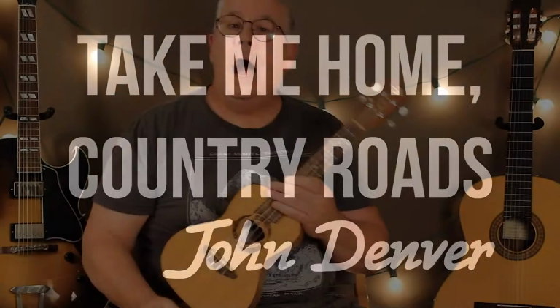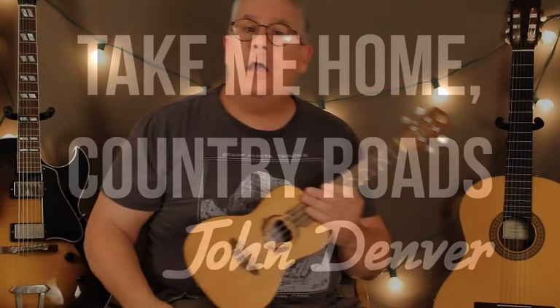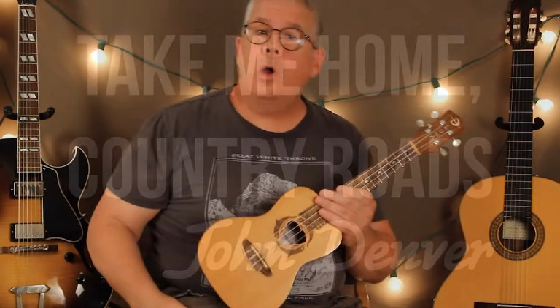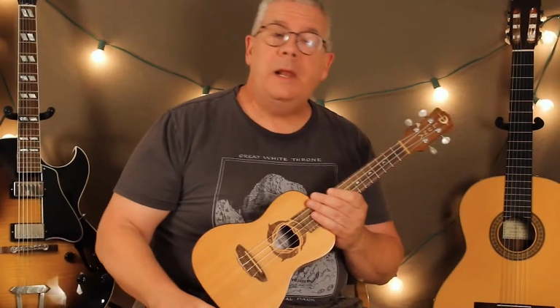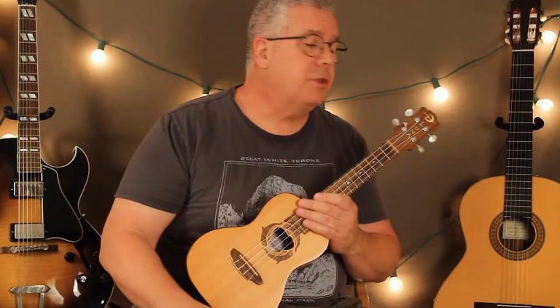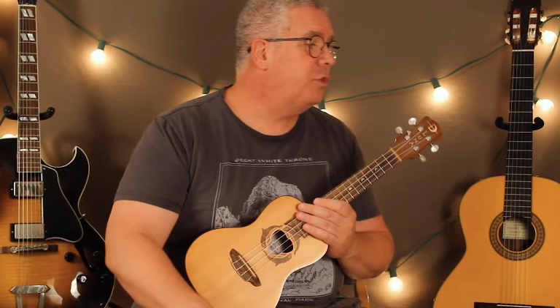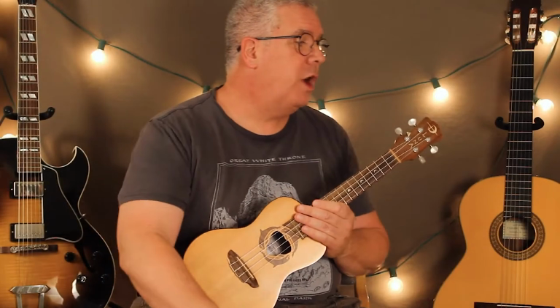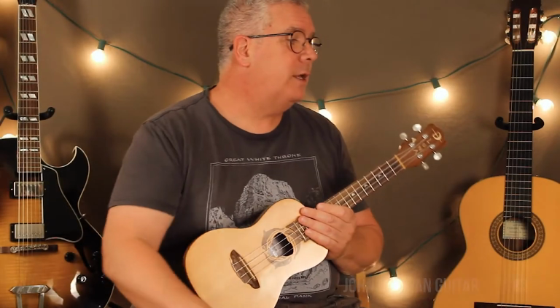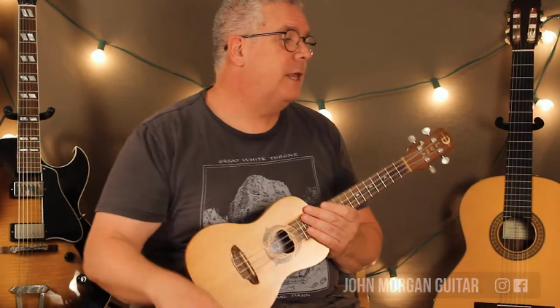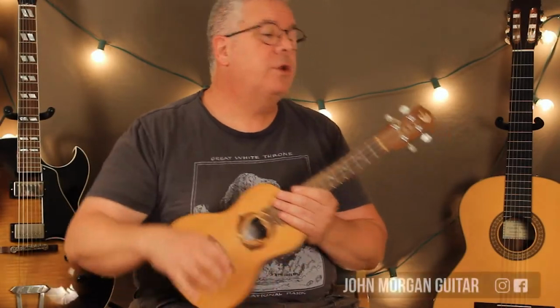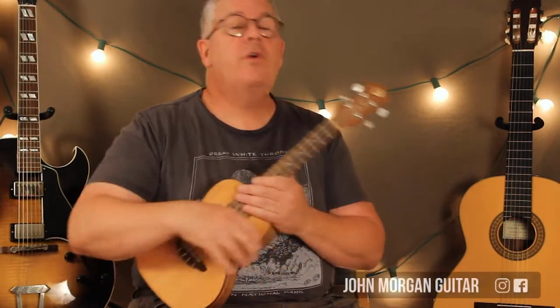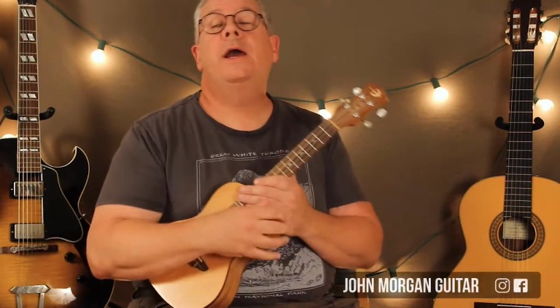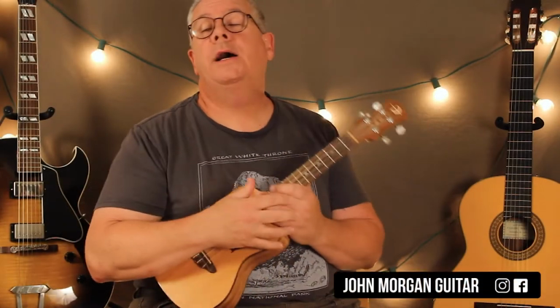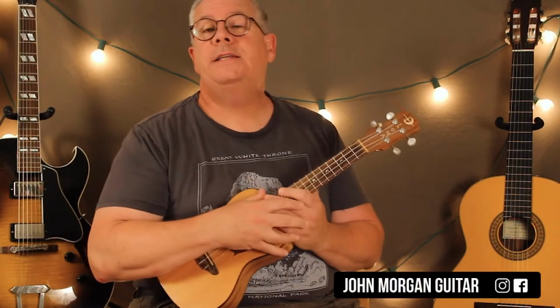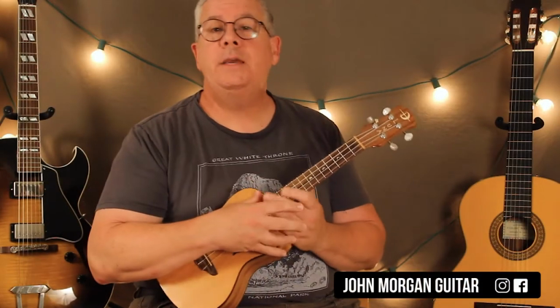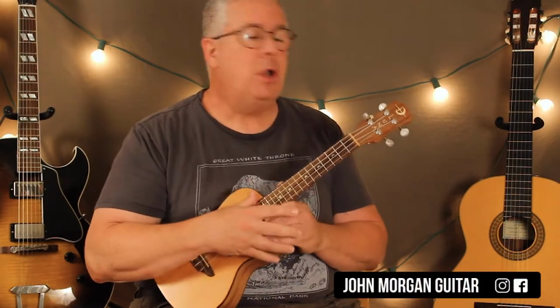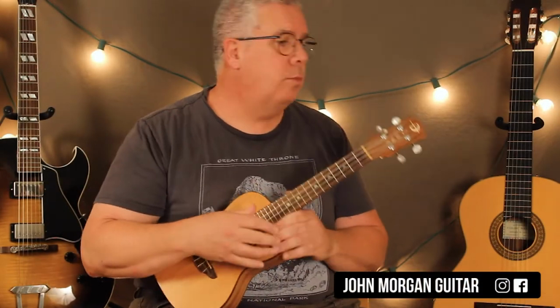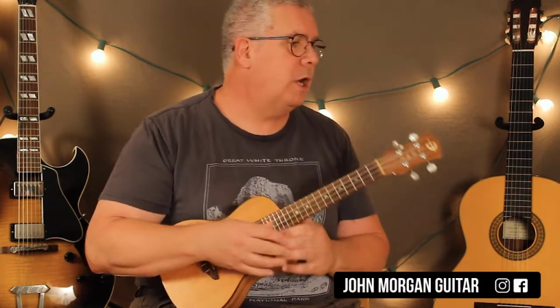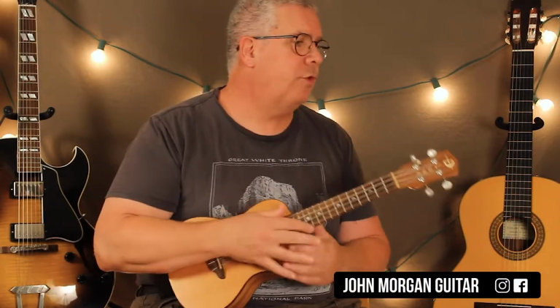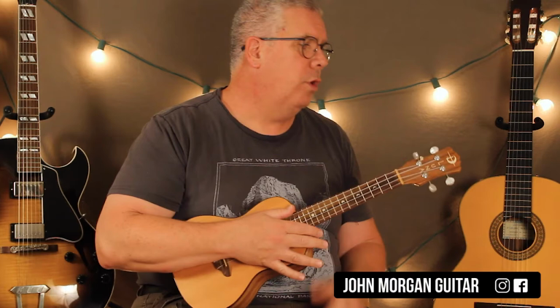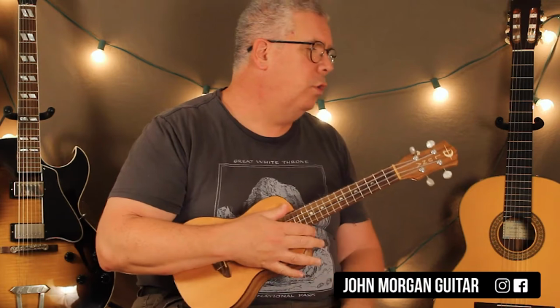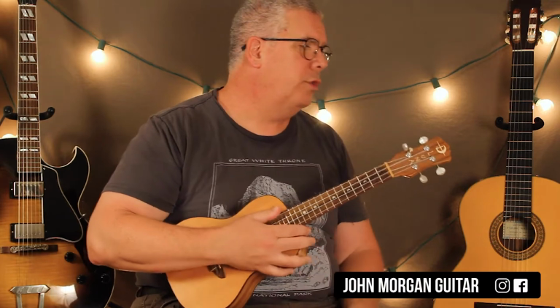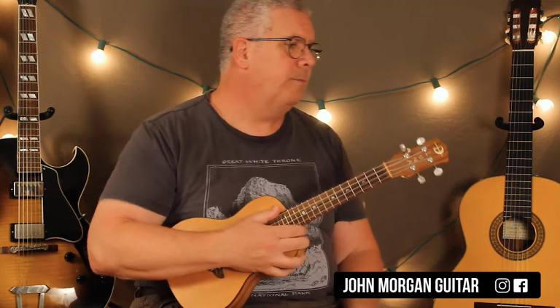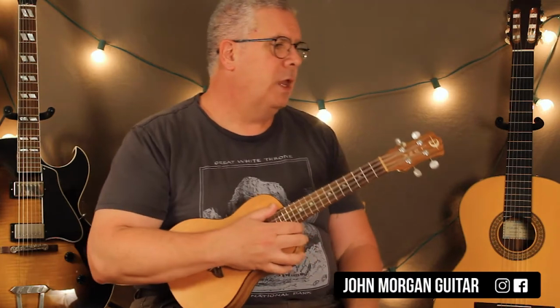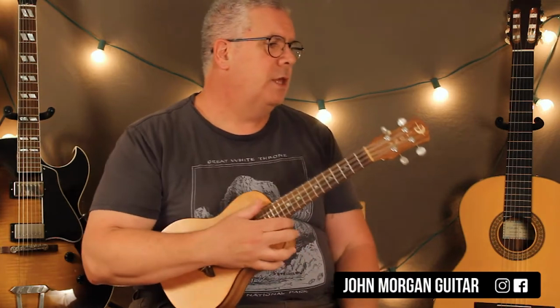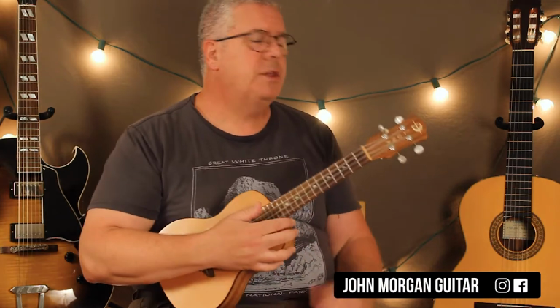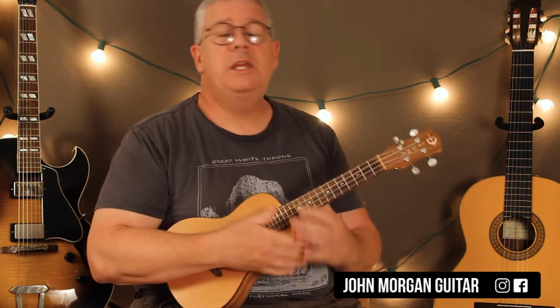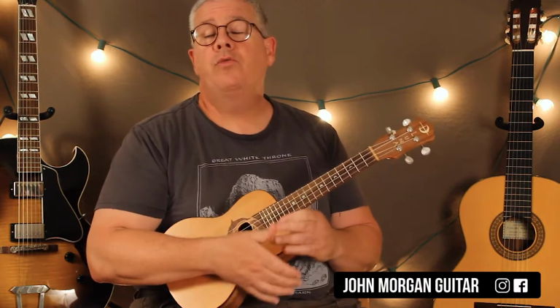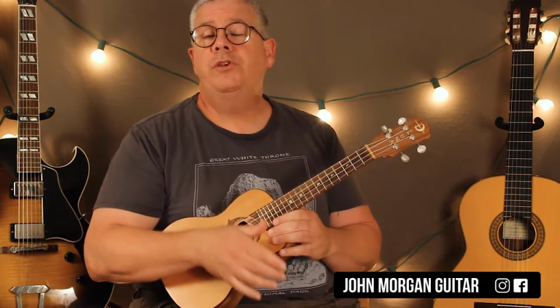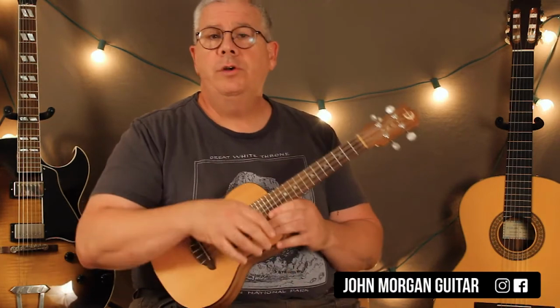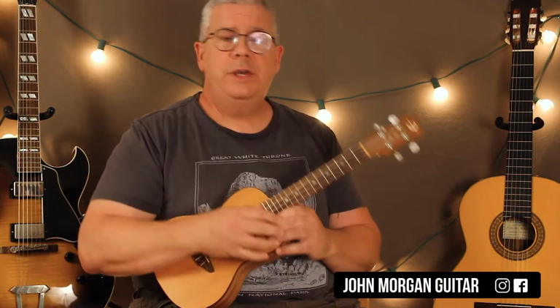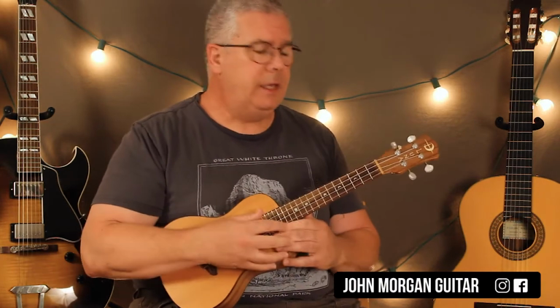Hi, welcome to Lessons with John. Today I'm going to try Take Me Home Country Roads. This is in the original key.